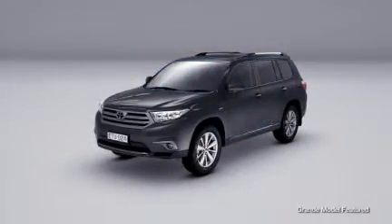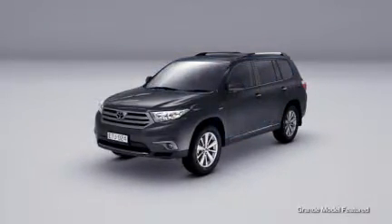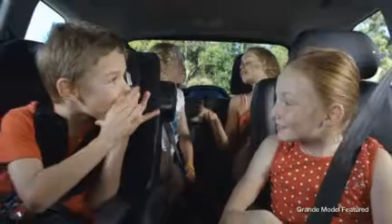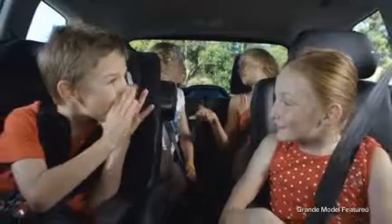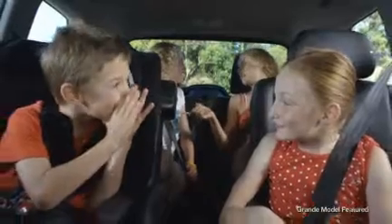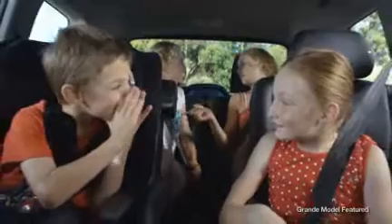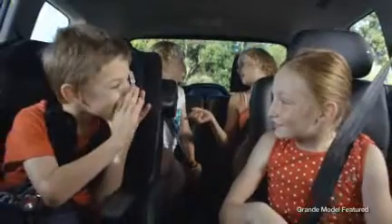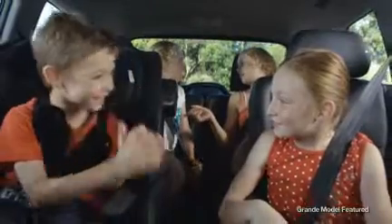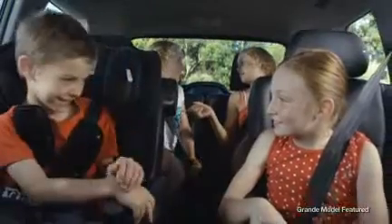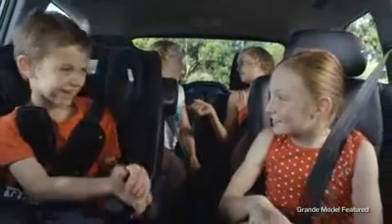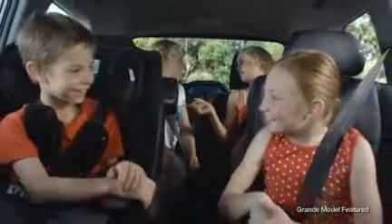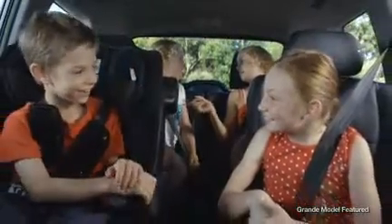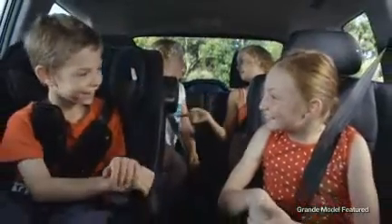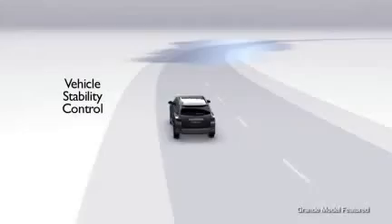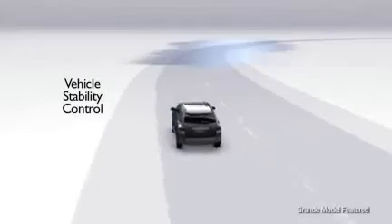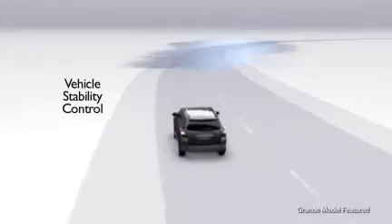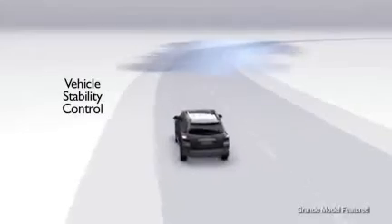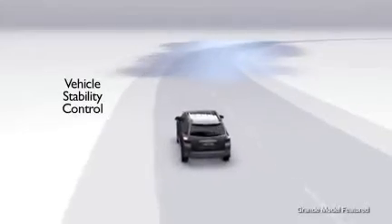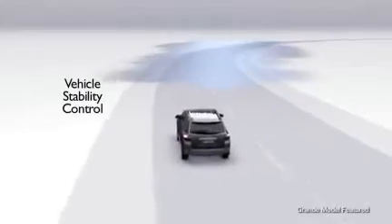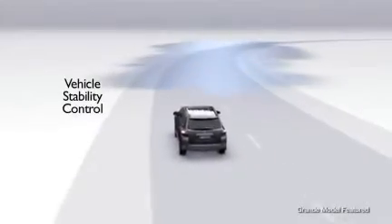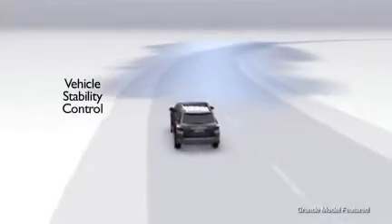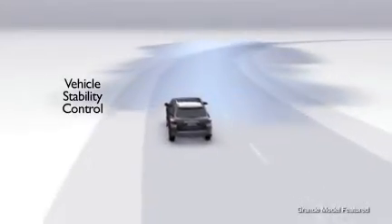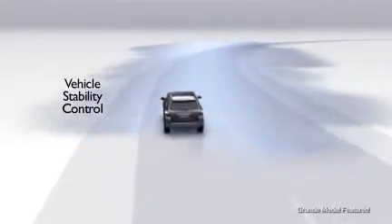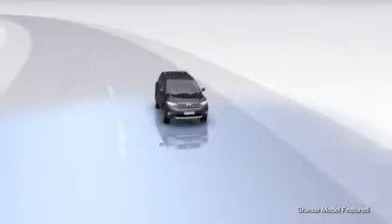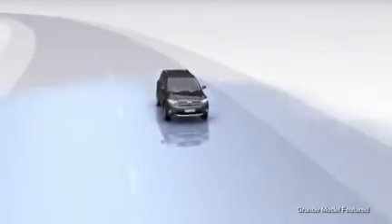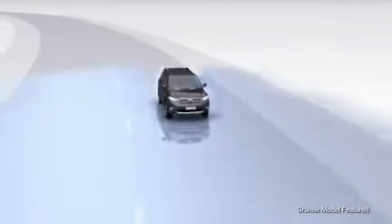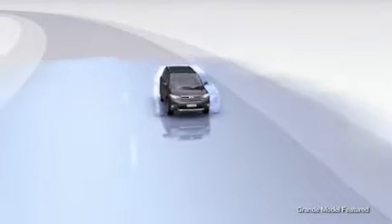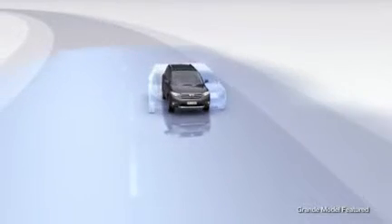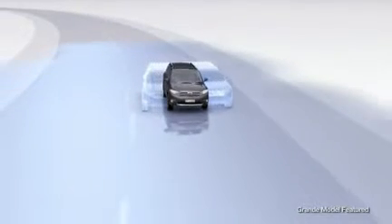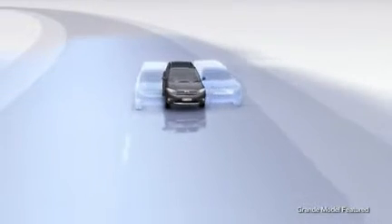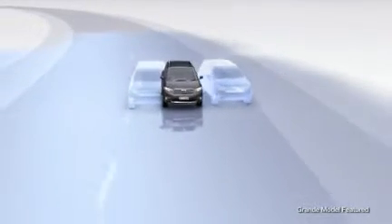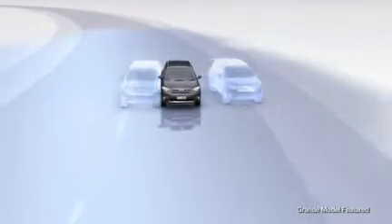The safety of your family is paramount. That's why Kluger comes equipped with the latest developments in safety technology.